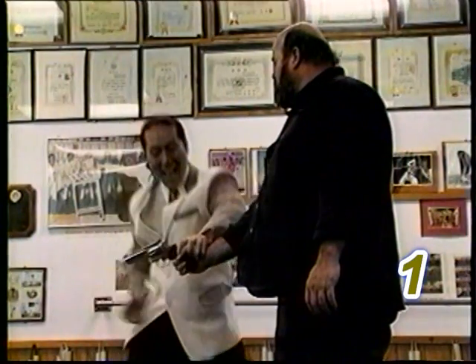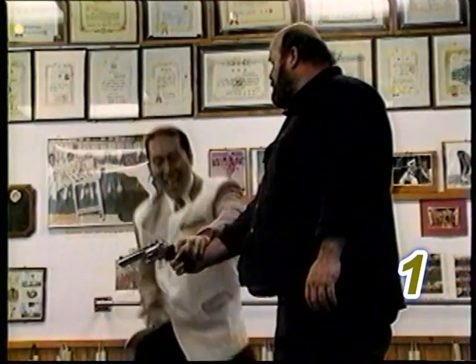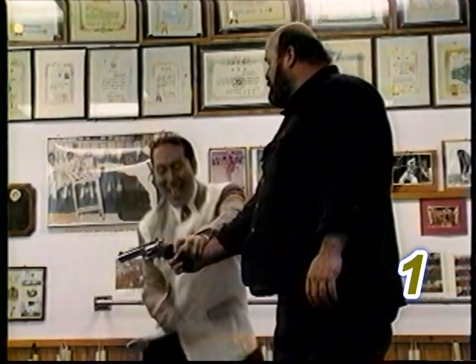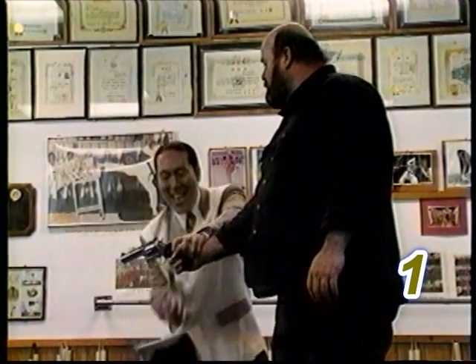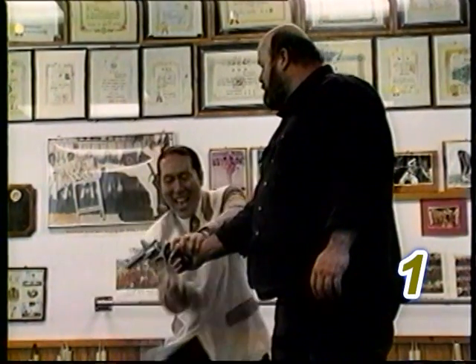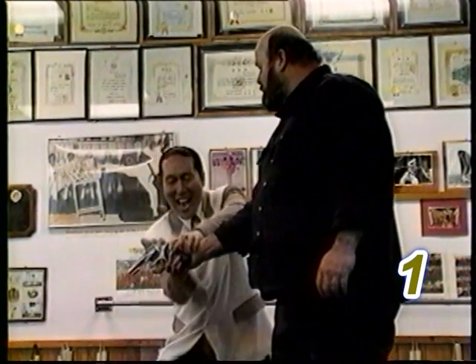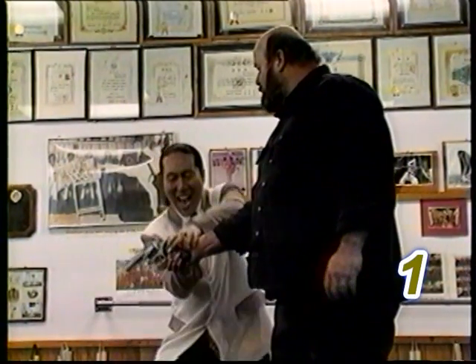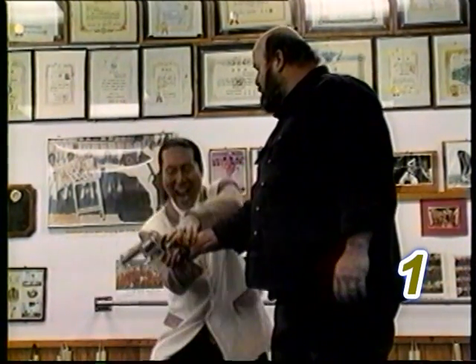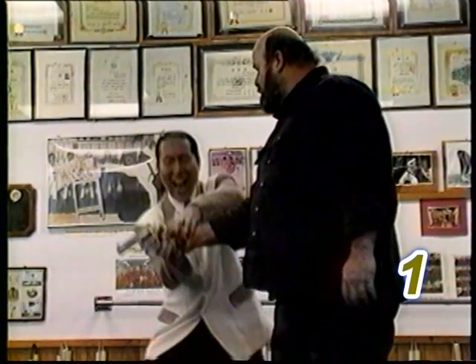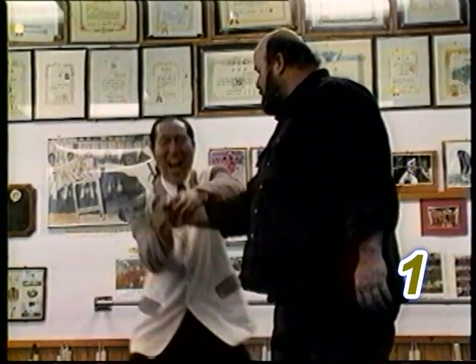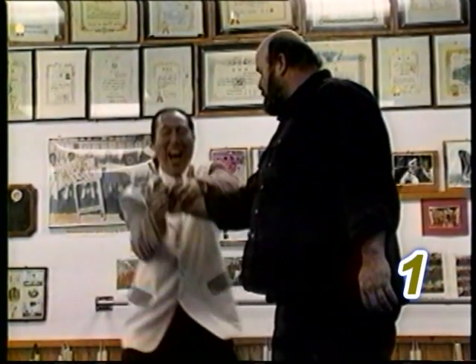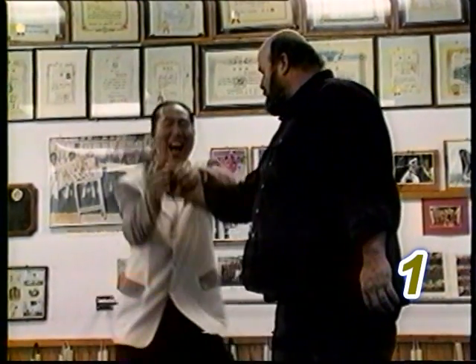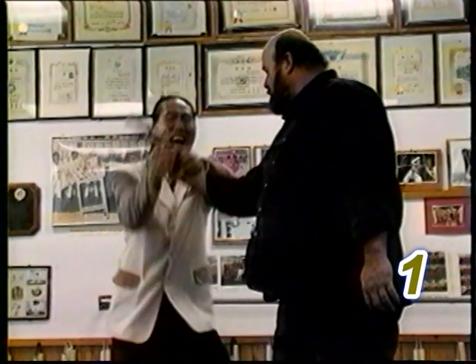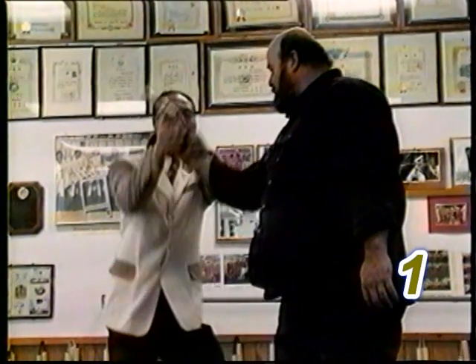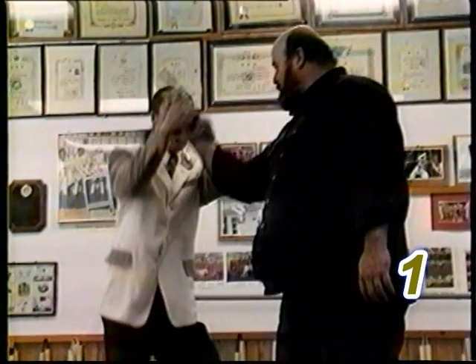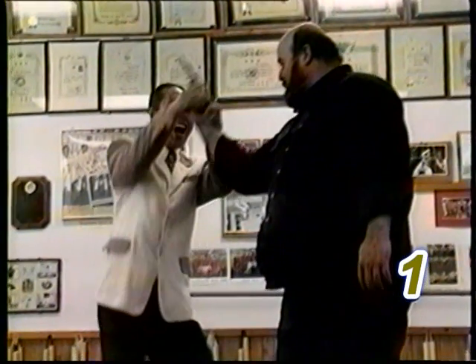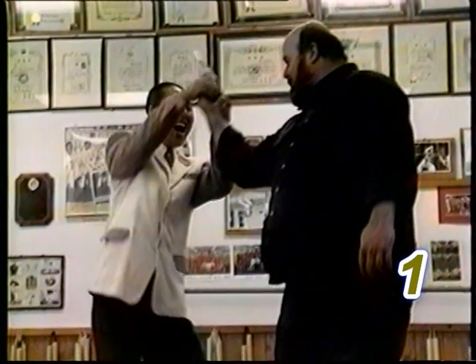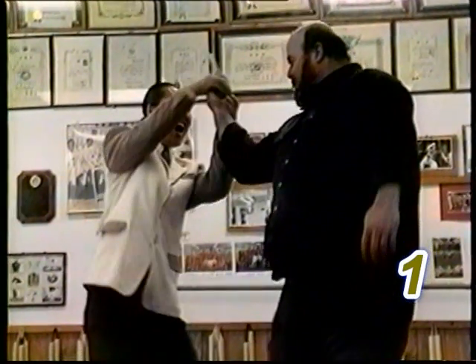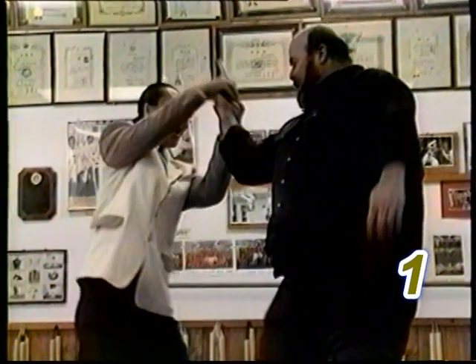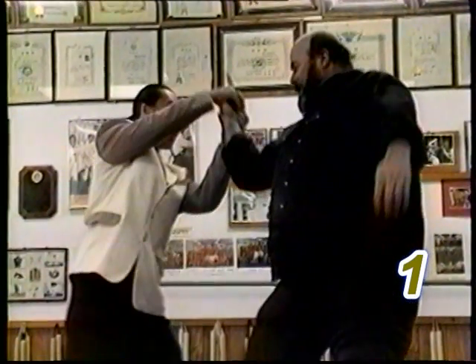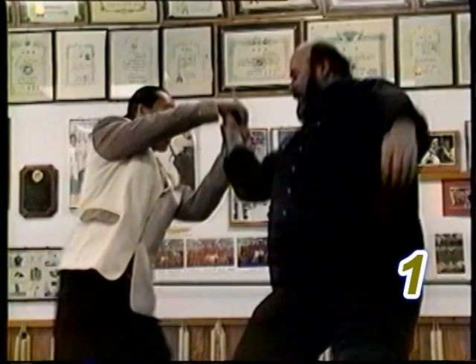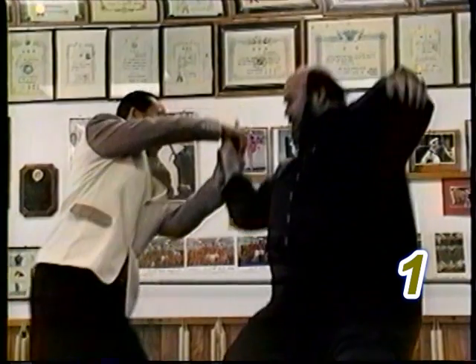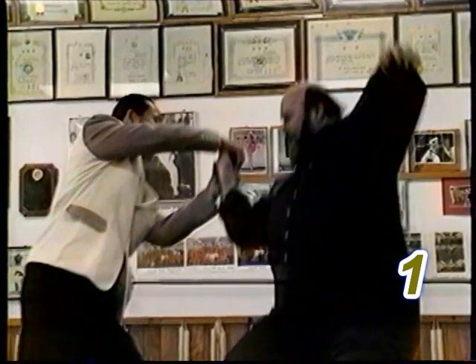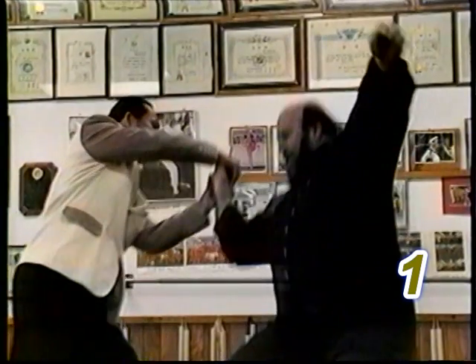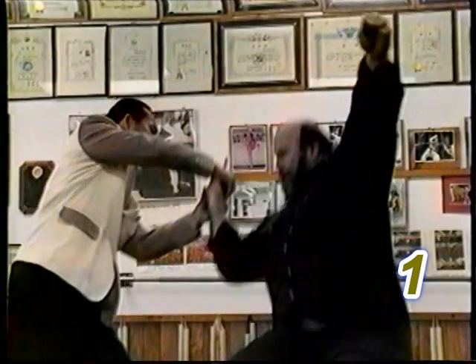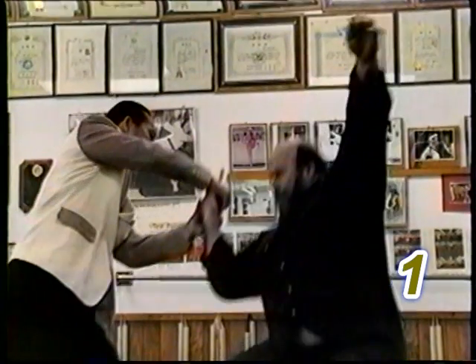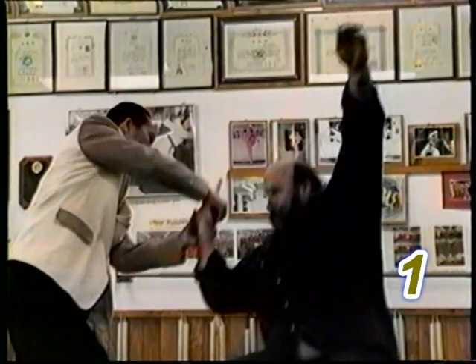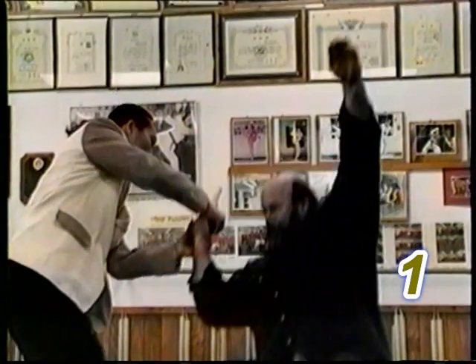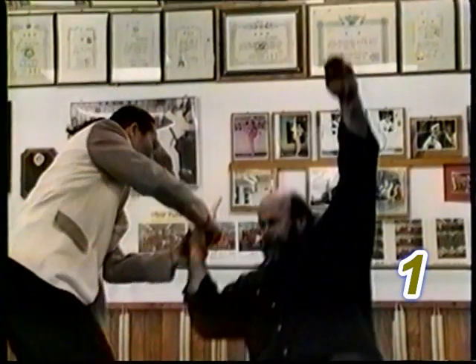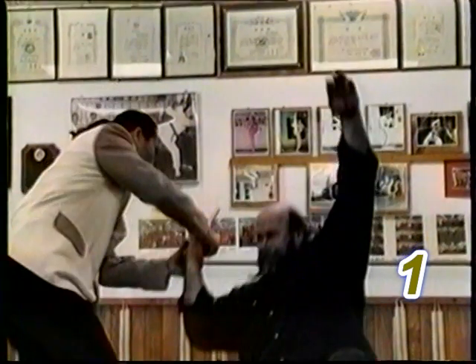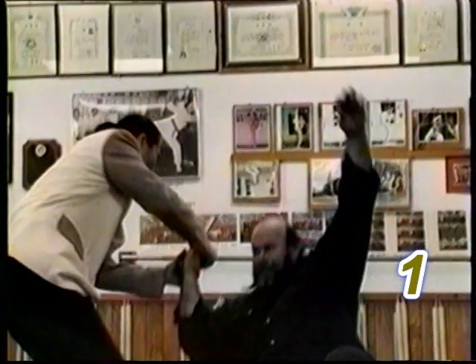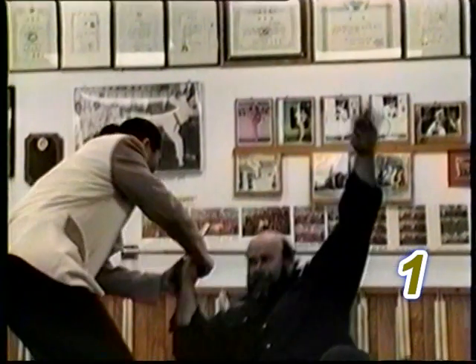At any point during the gun defense, be sure to keep the gun pointing away from yourself.